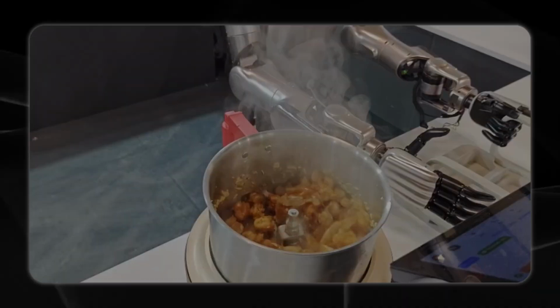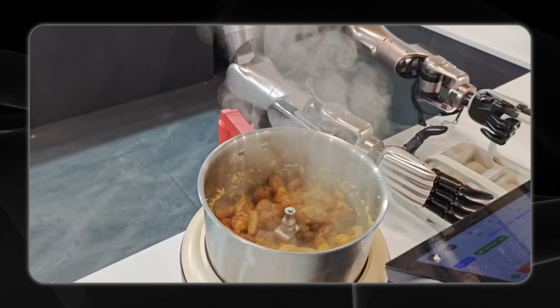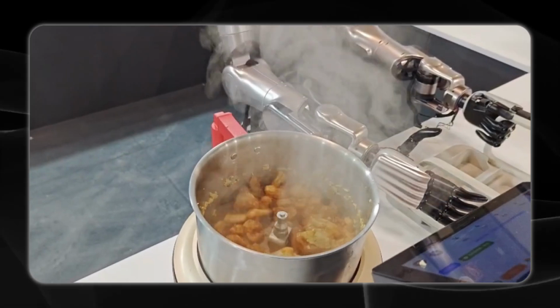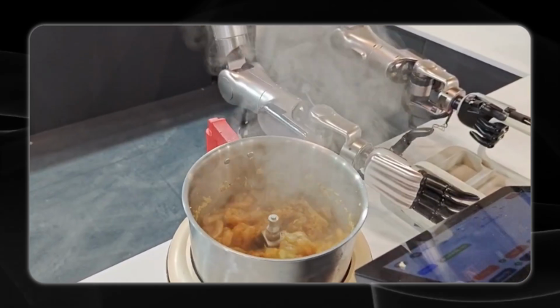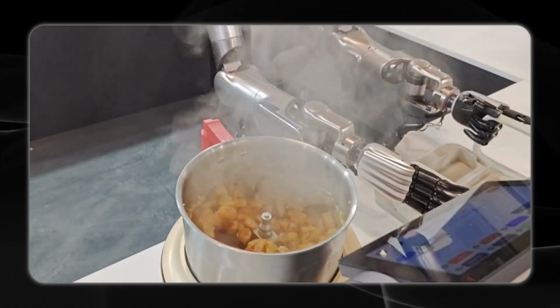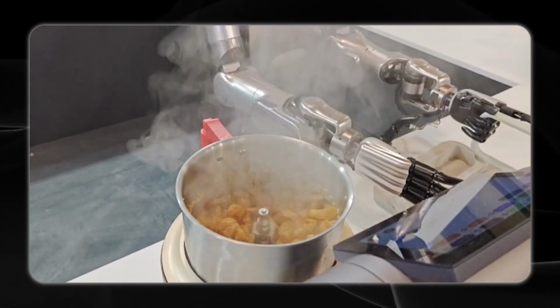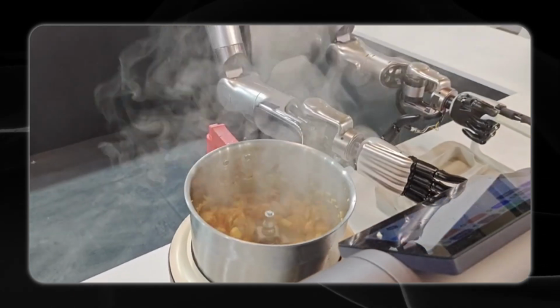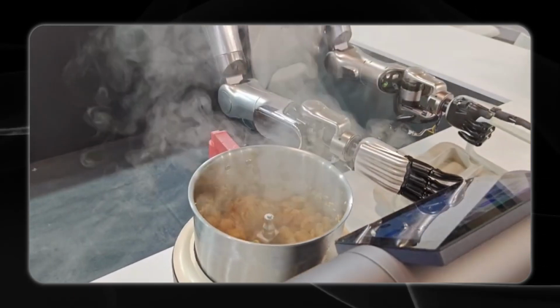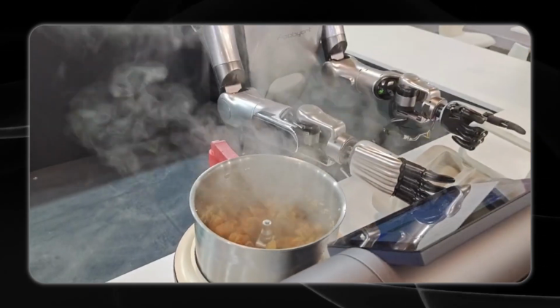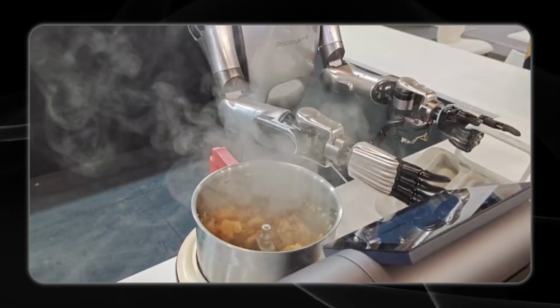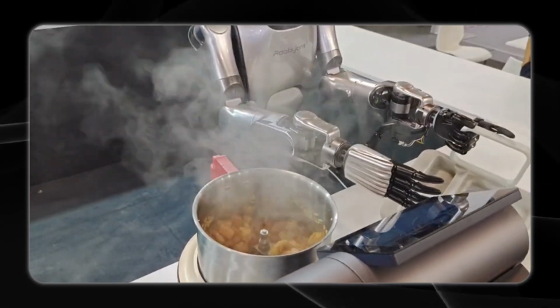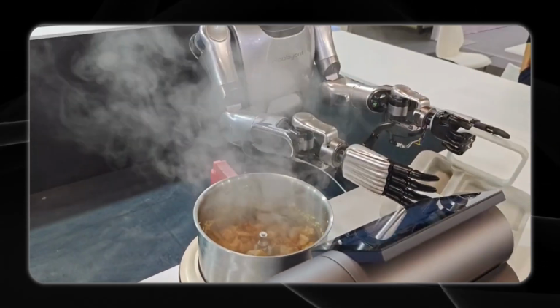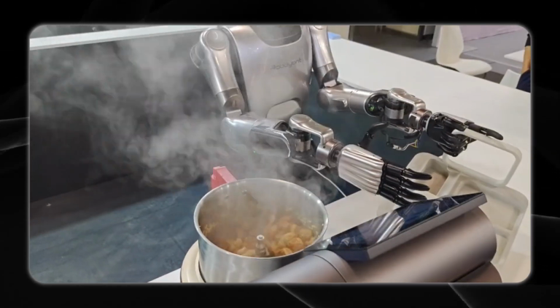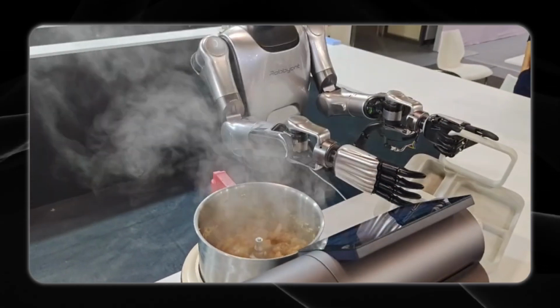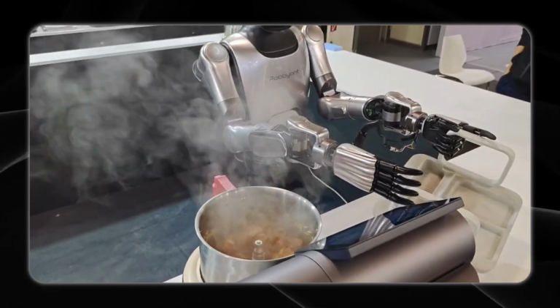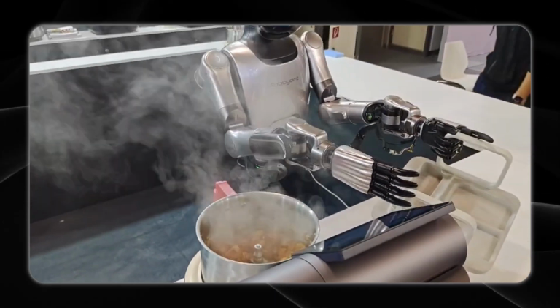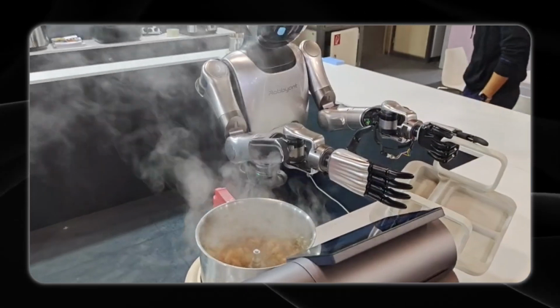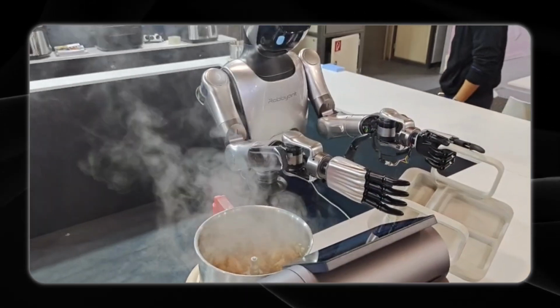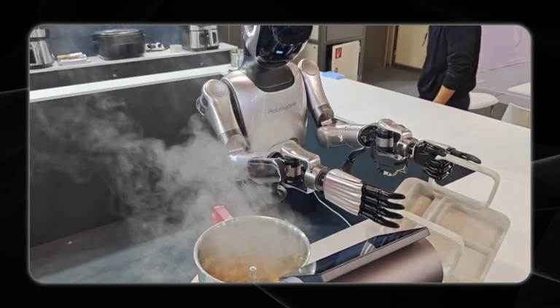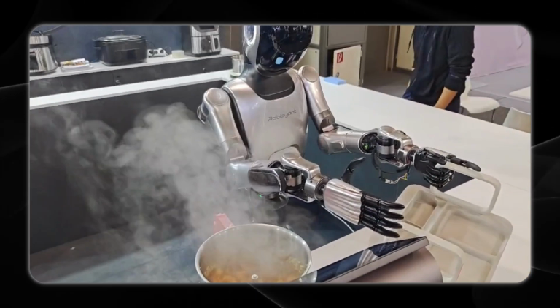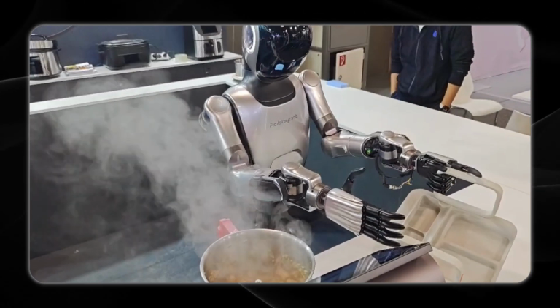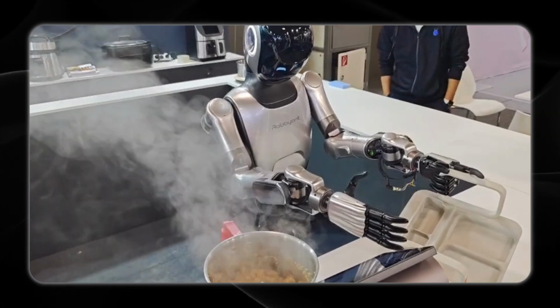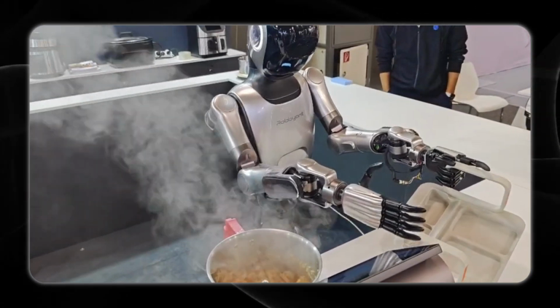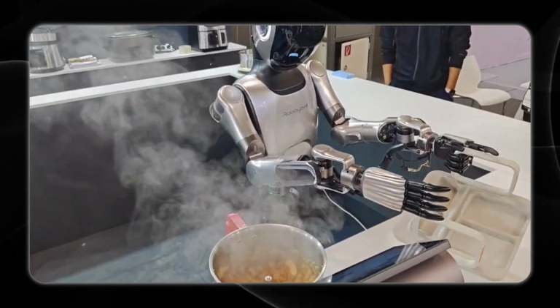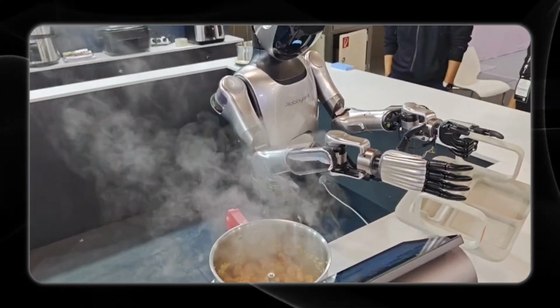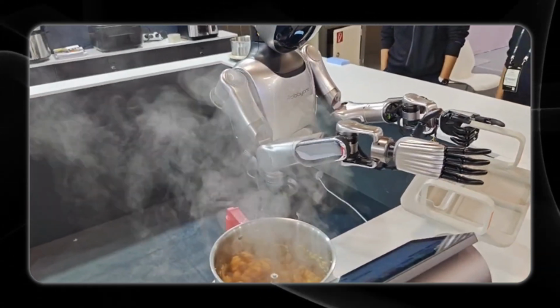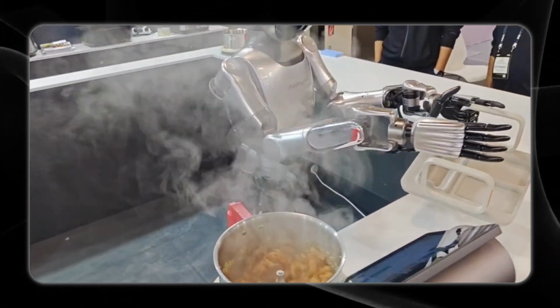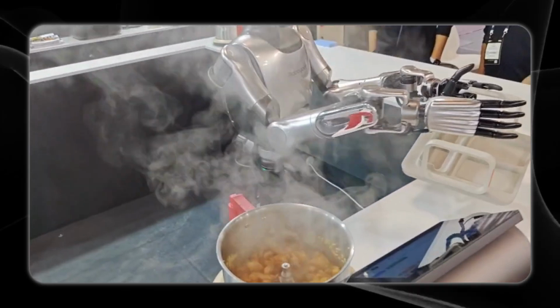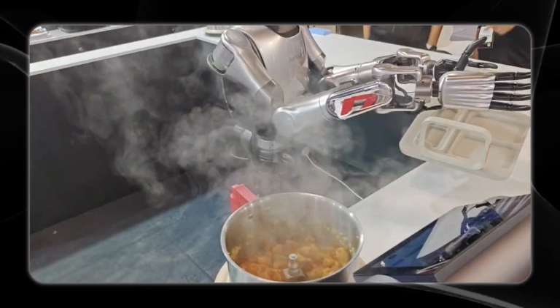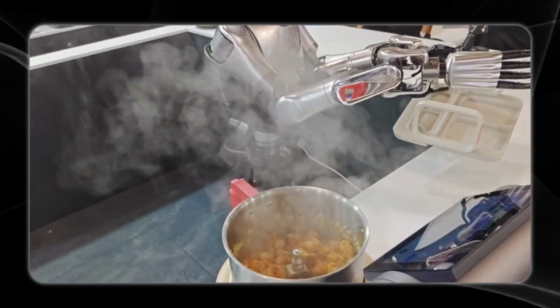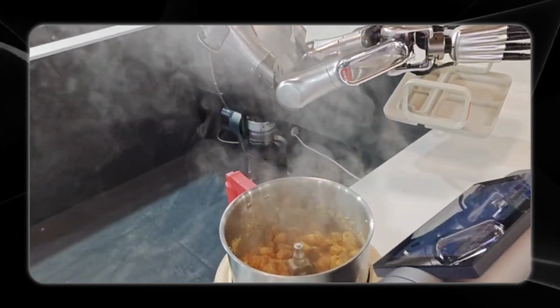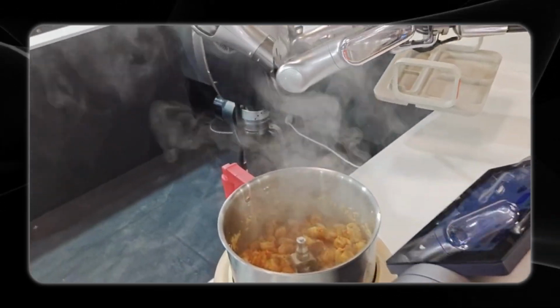Participants said the taste of garlic shrimp cooked by the R1 isn't bad. Tell us in the comments what tasks you'd like to see the R1 do next, and how much do you think it should cost?